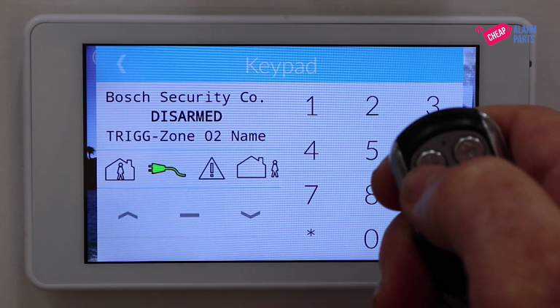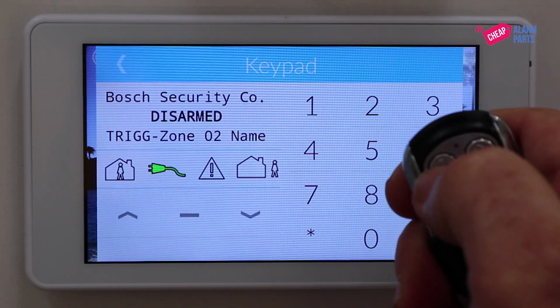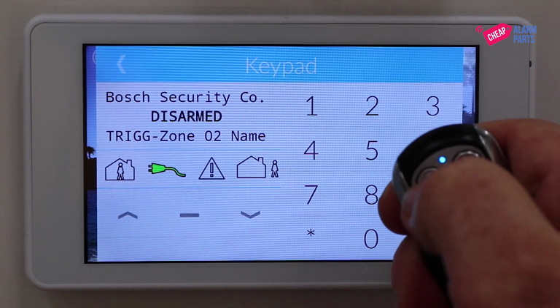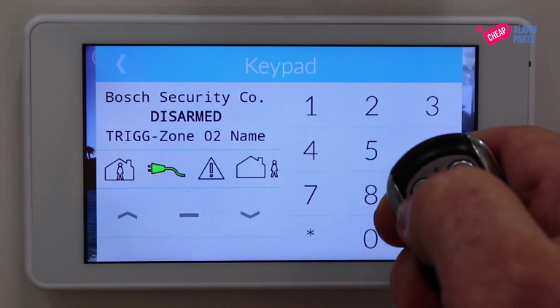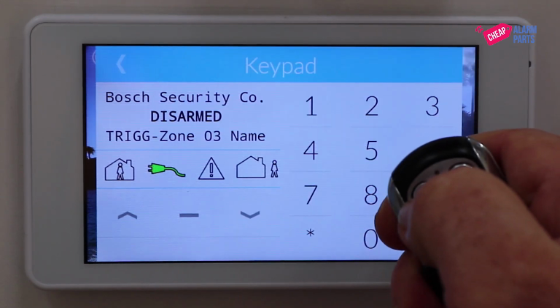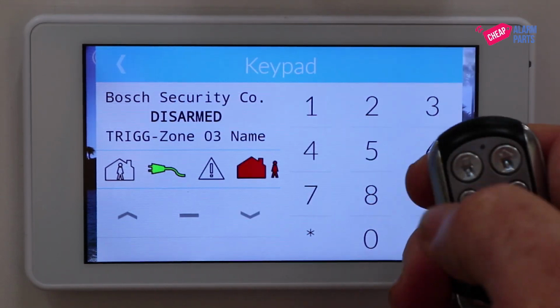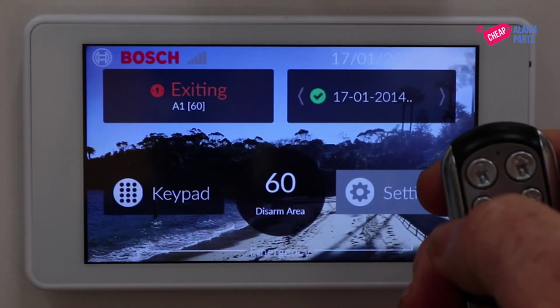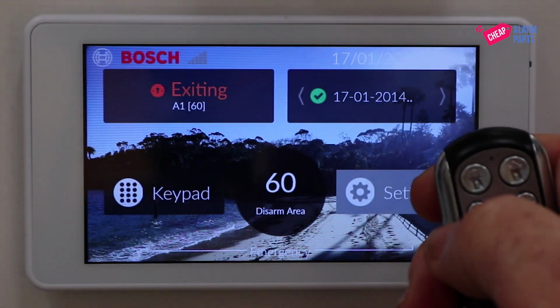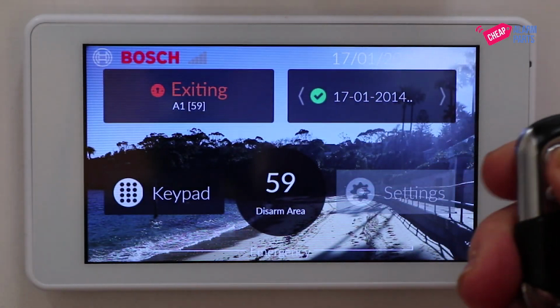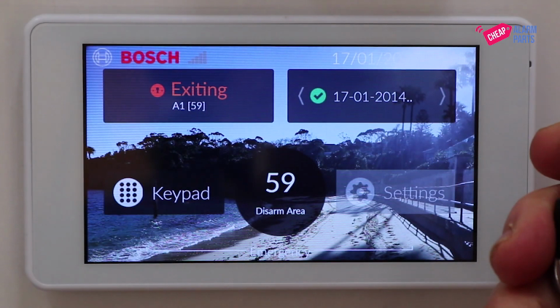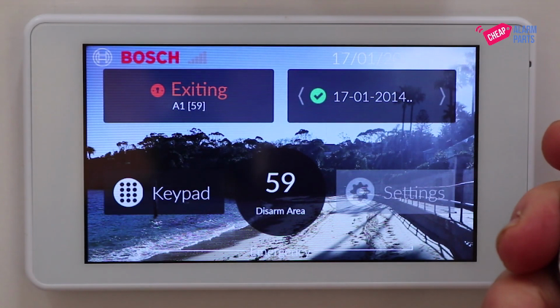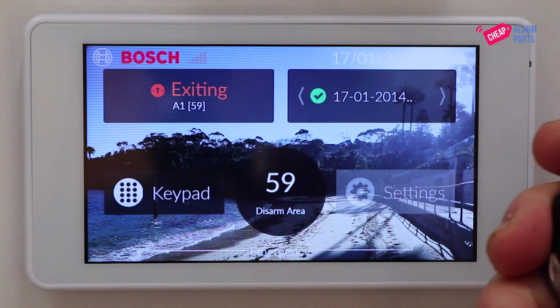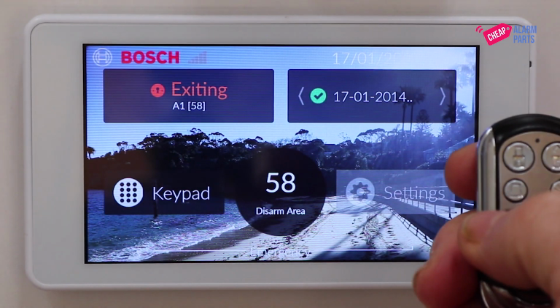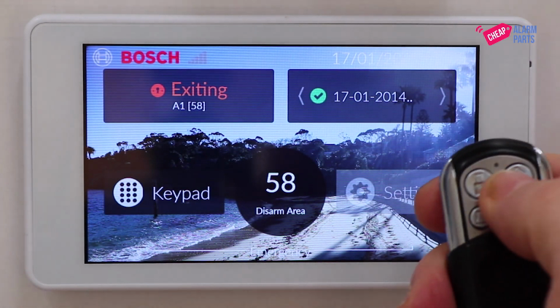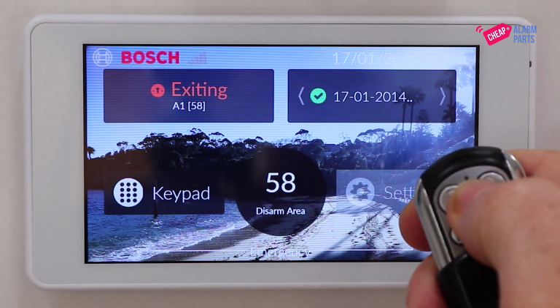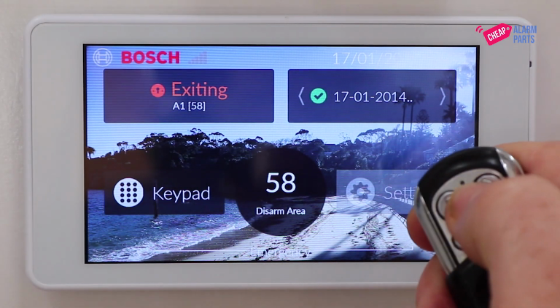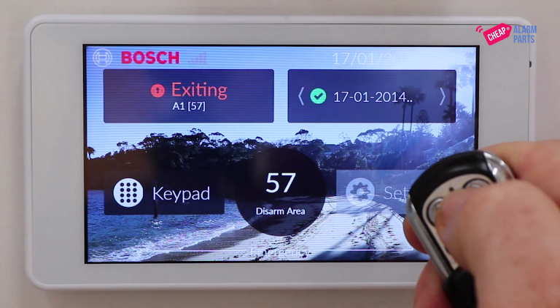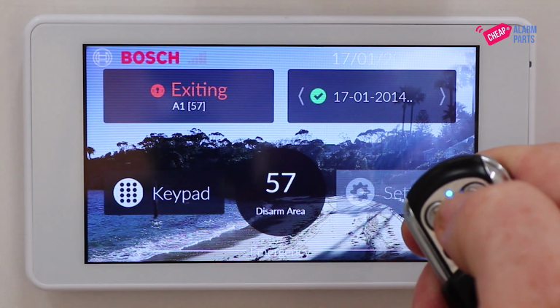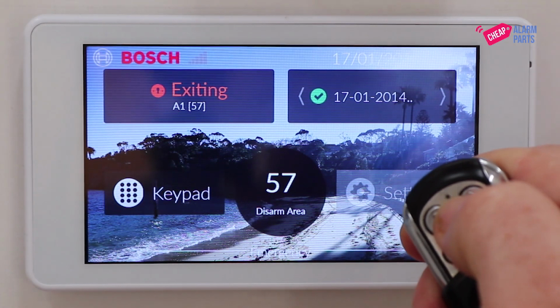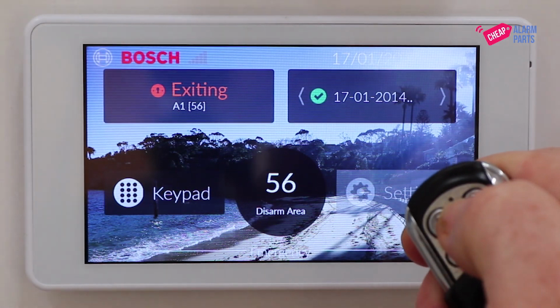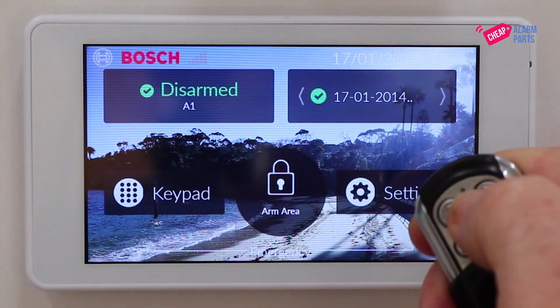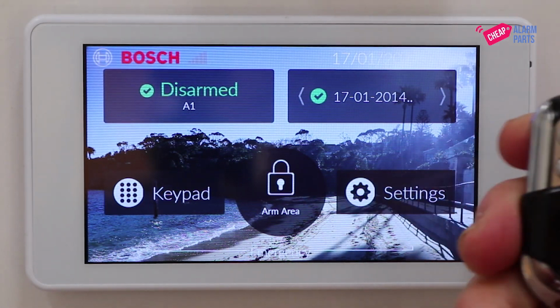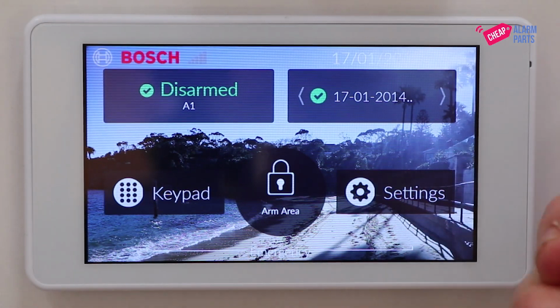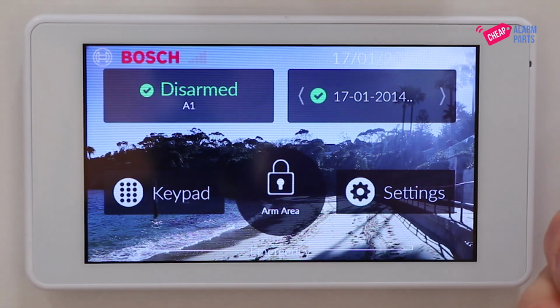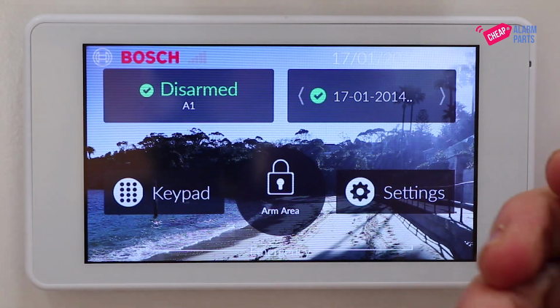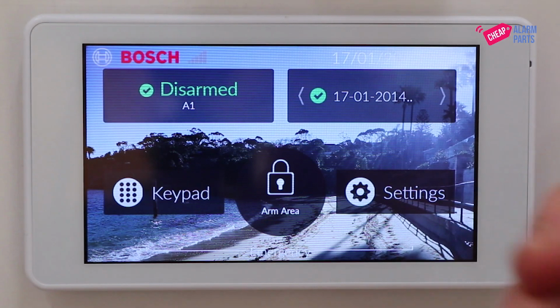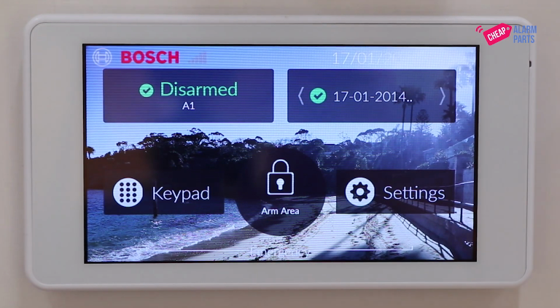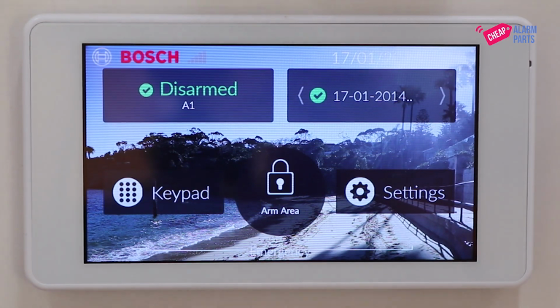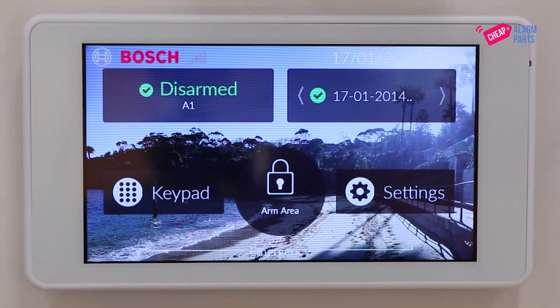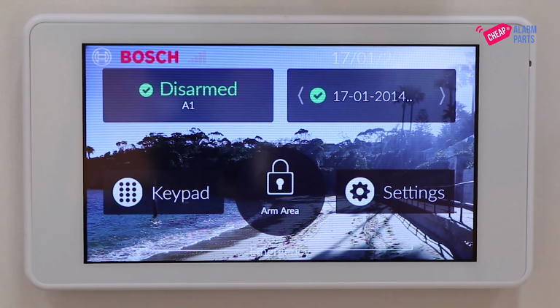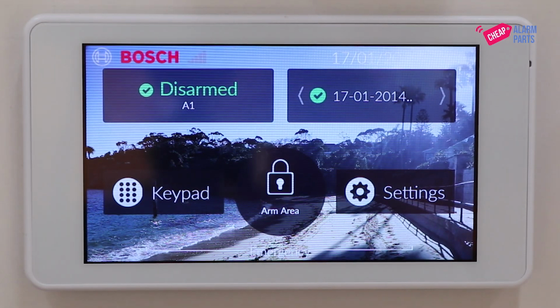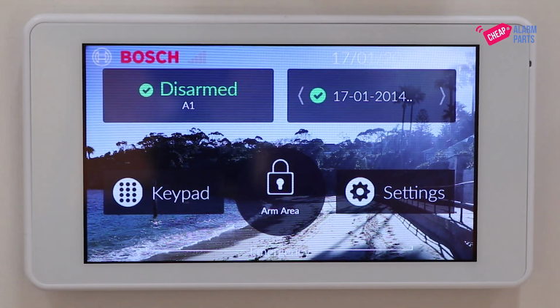Let's test the key fob. Press lock — the system turns on. Press unlock — the system turns off. That's it.